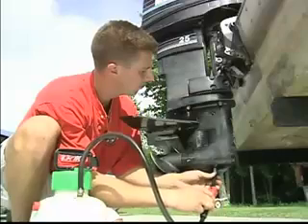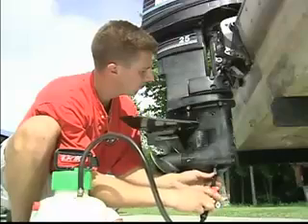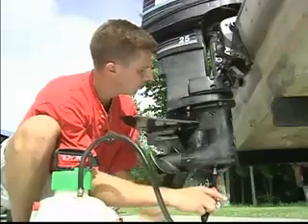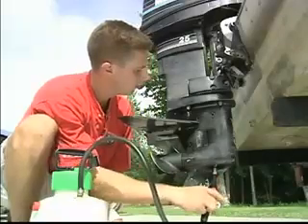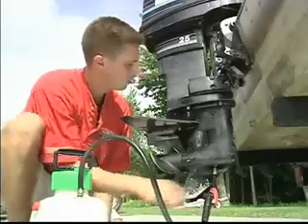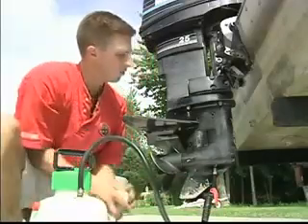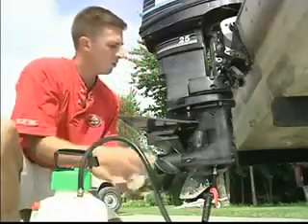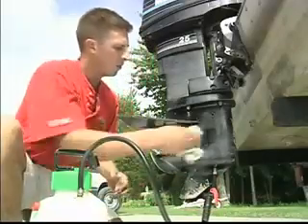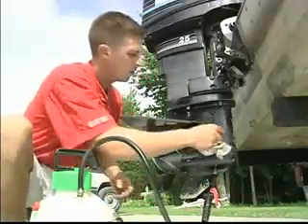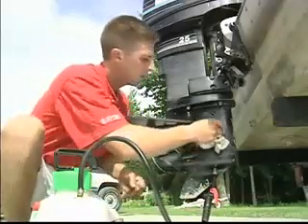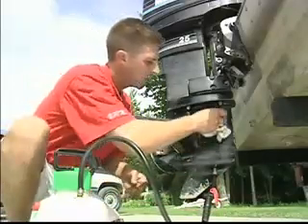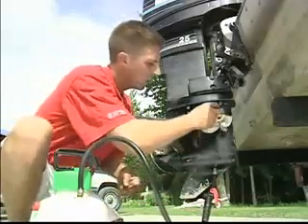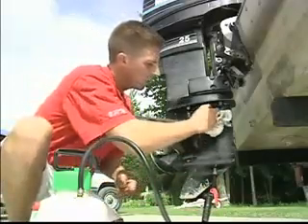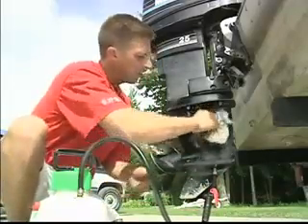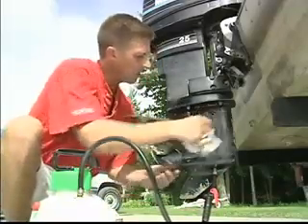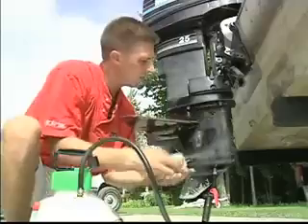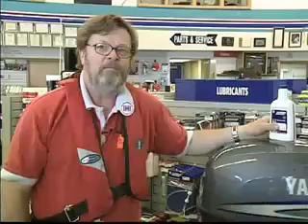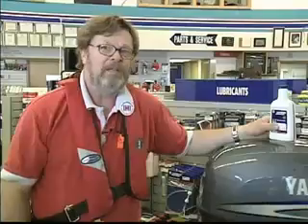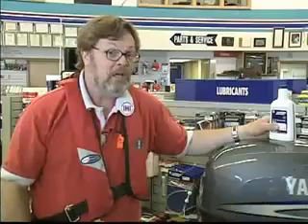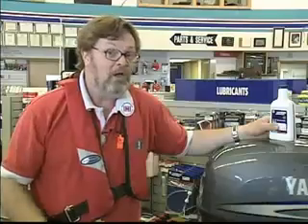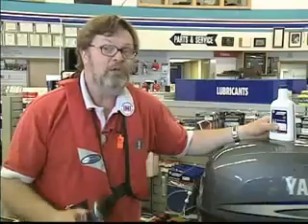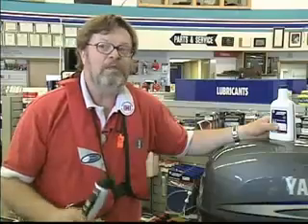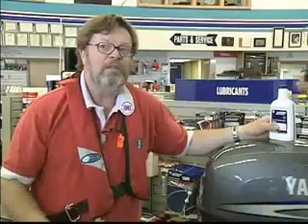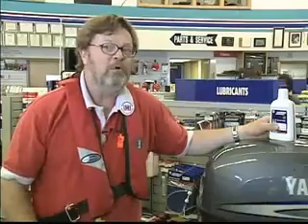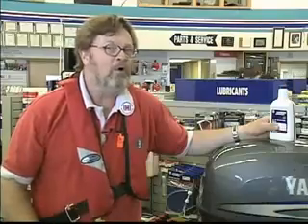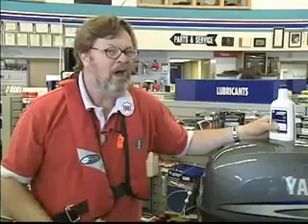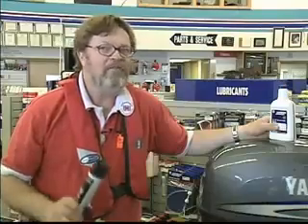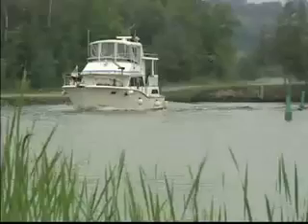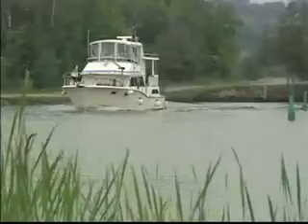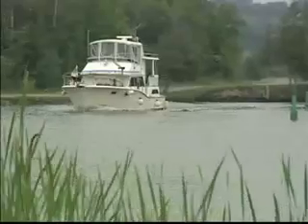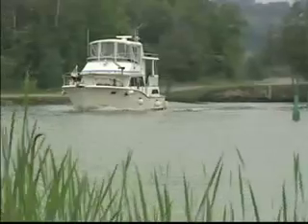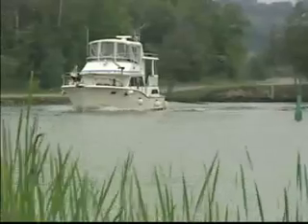Attention to winterization will add years to the life of your motor. It'll also mean things will go a lot faster in the springtime.